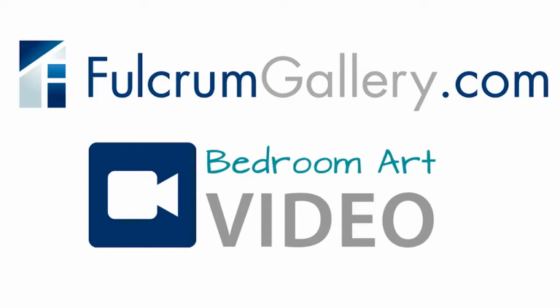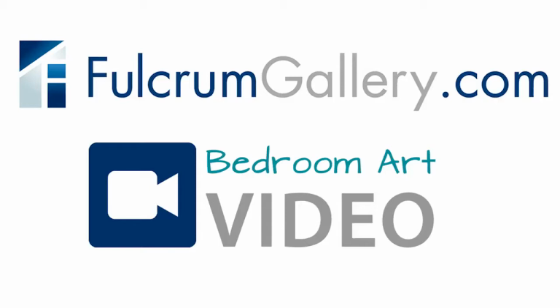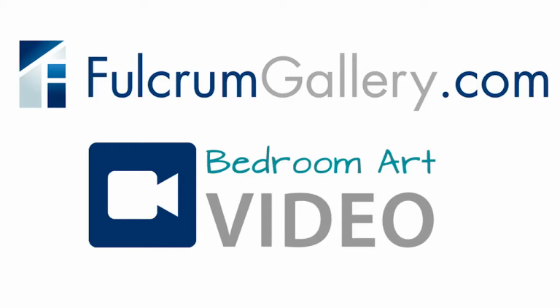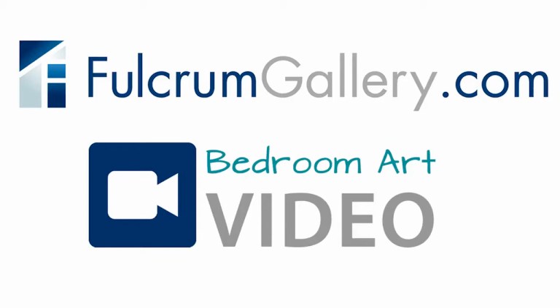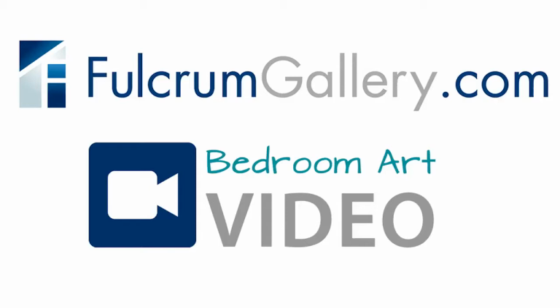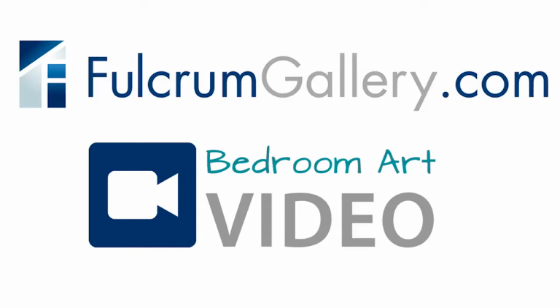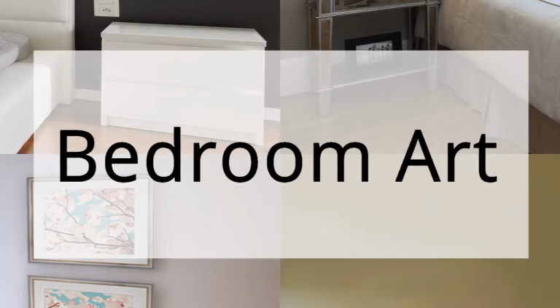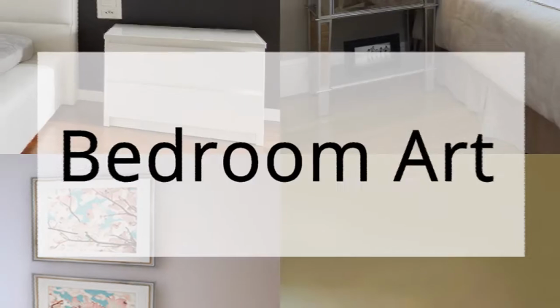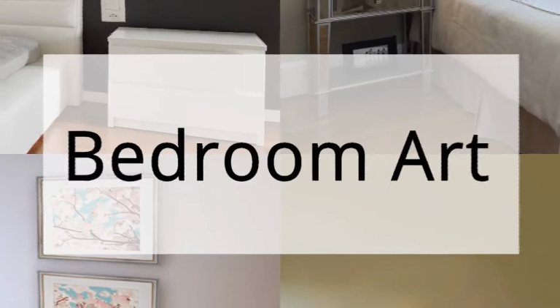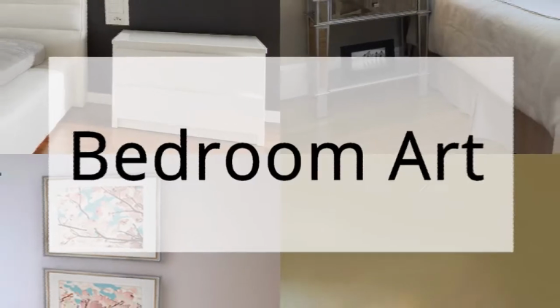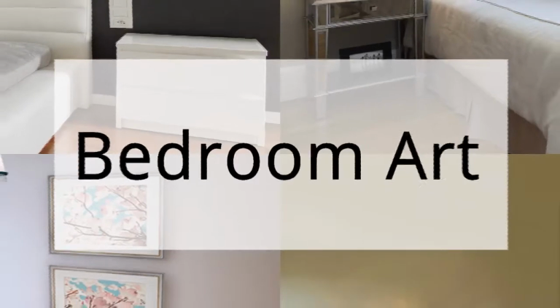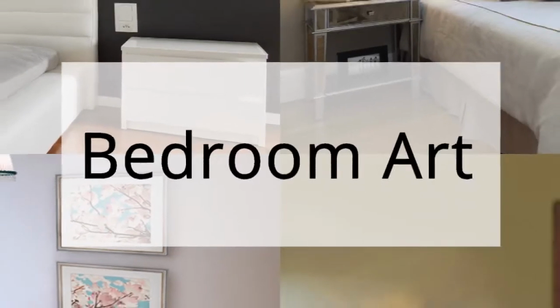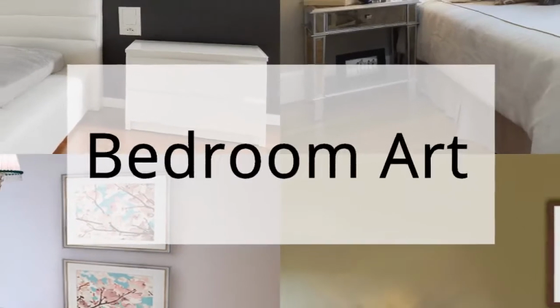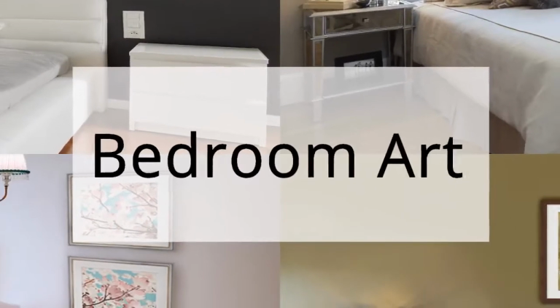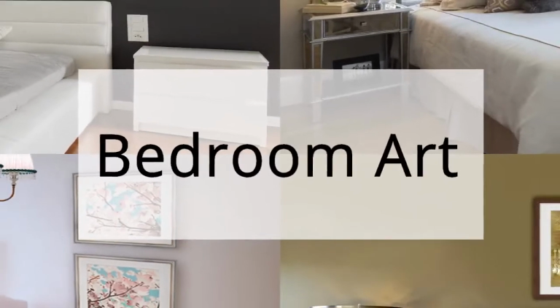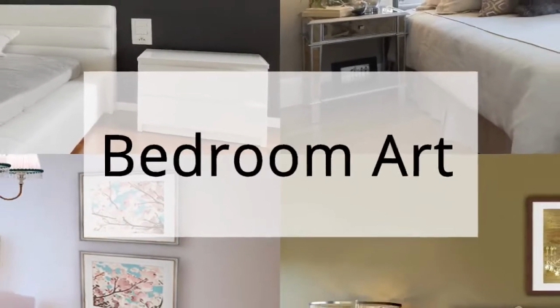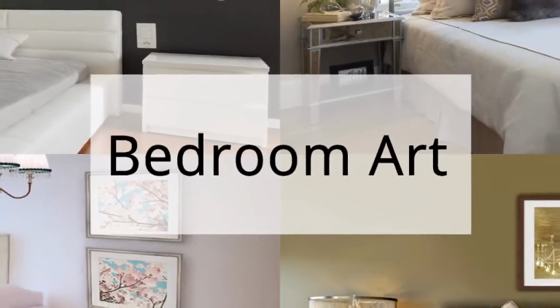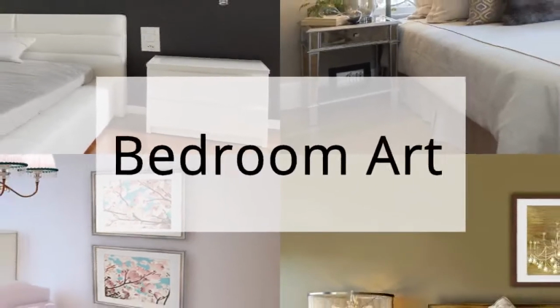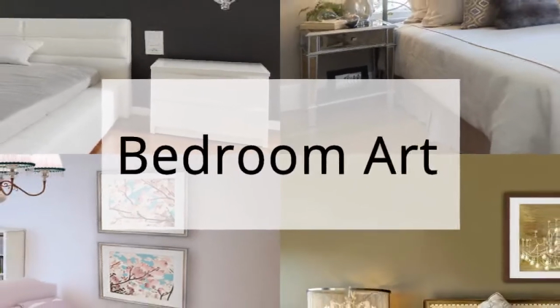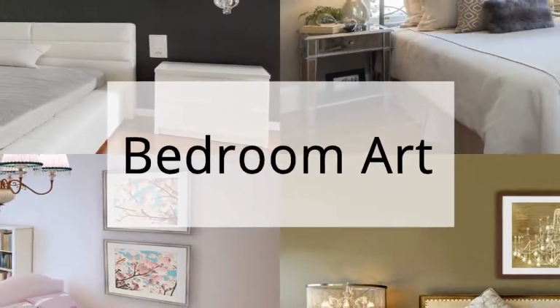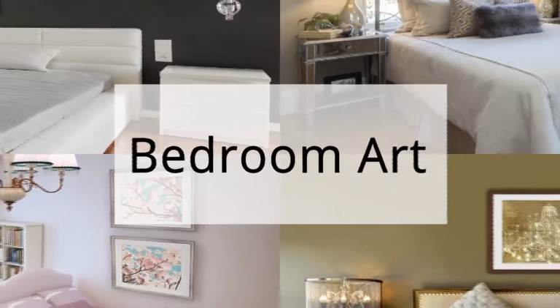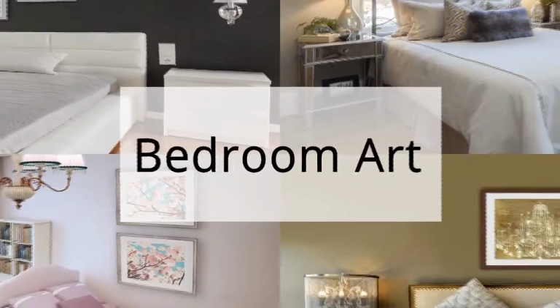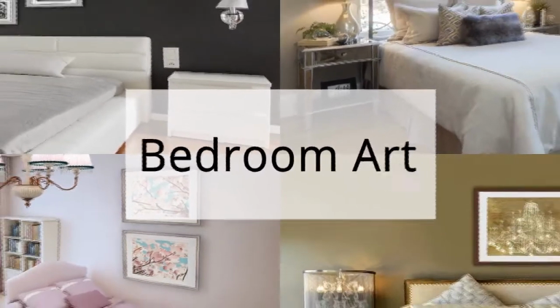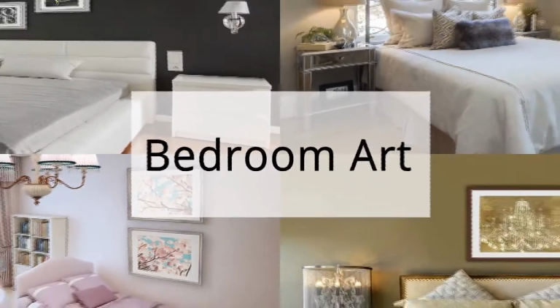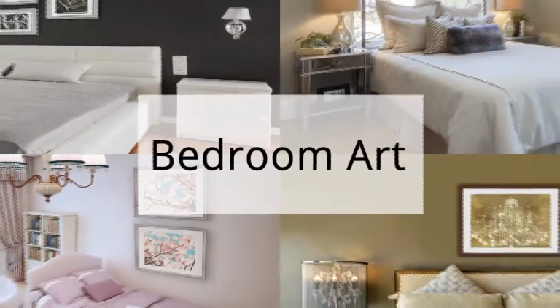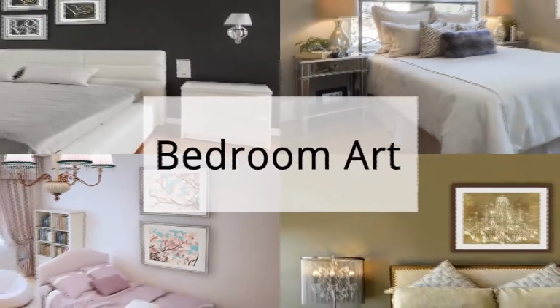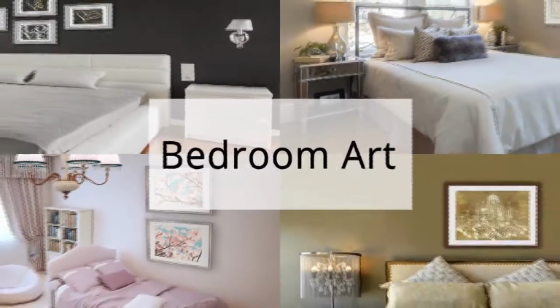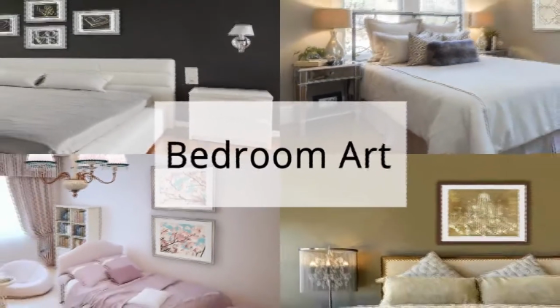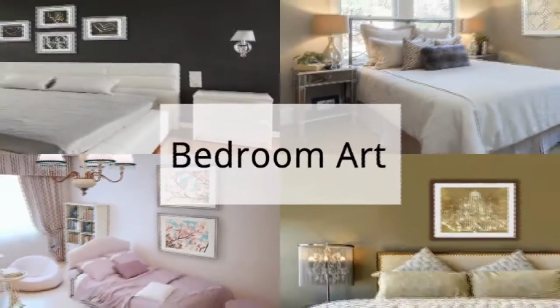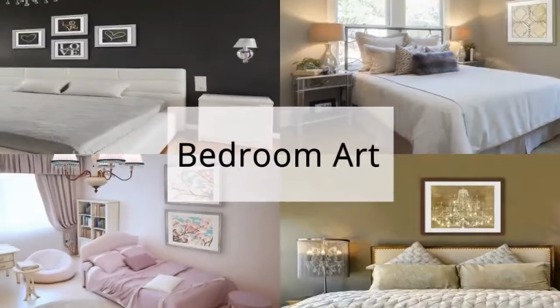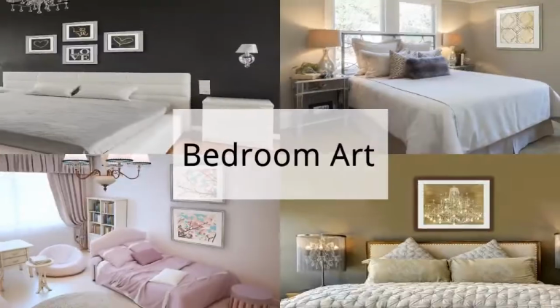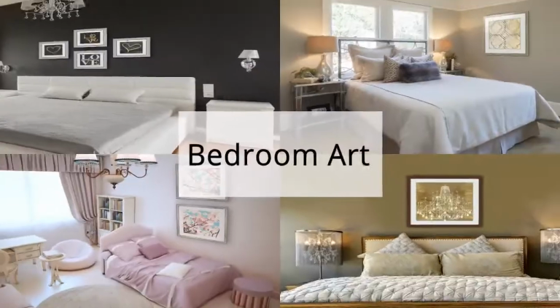Looking for a quick and easy way to change up the vibe in your bedroom? Decorate your room with ready-to-hang framed art prints.